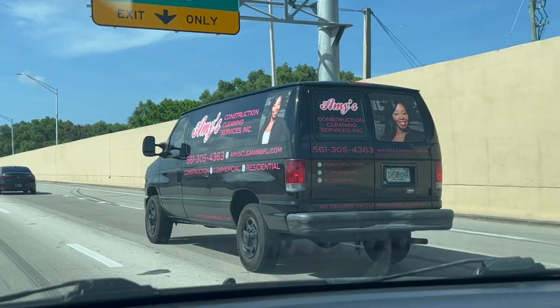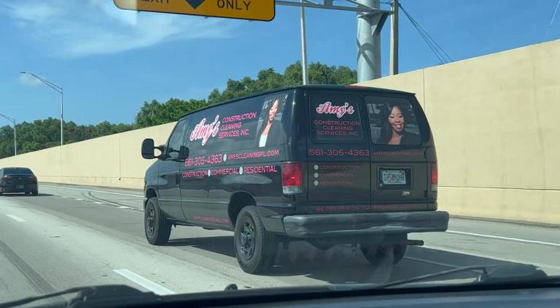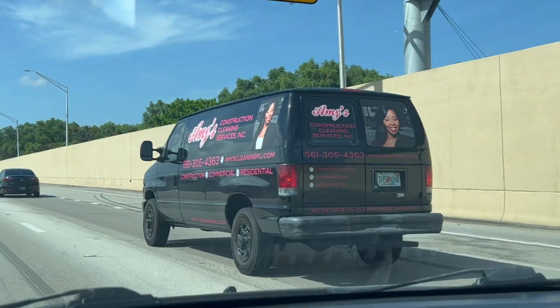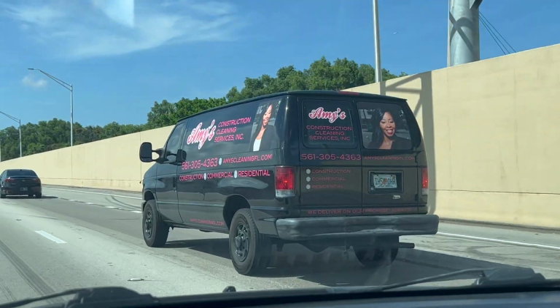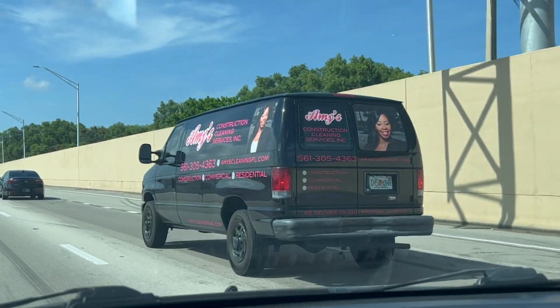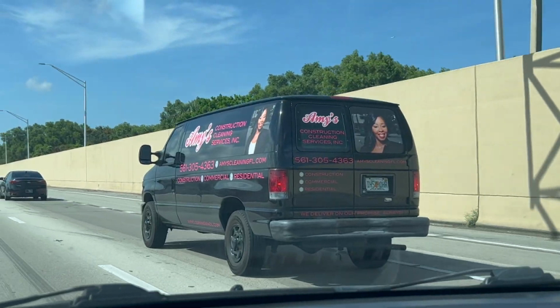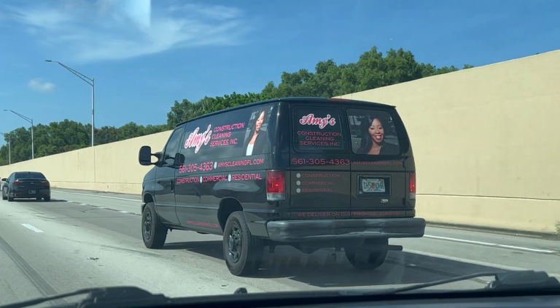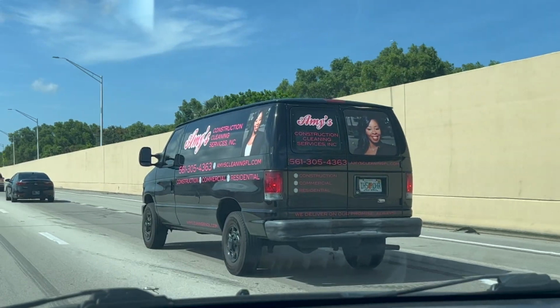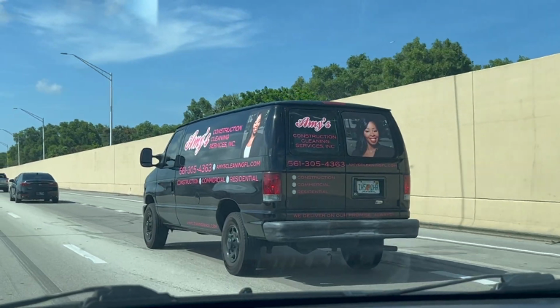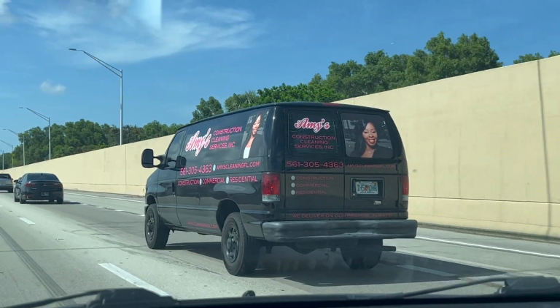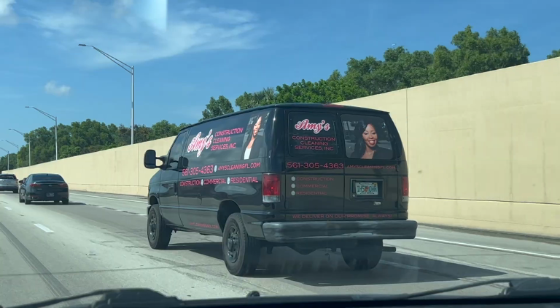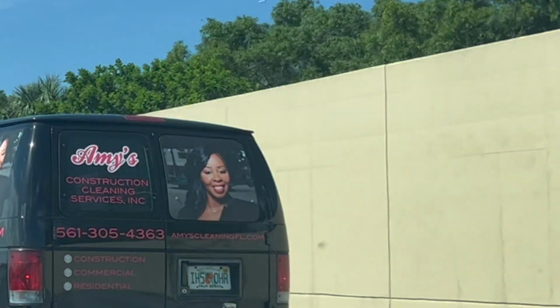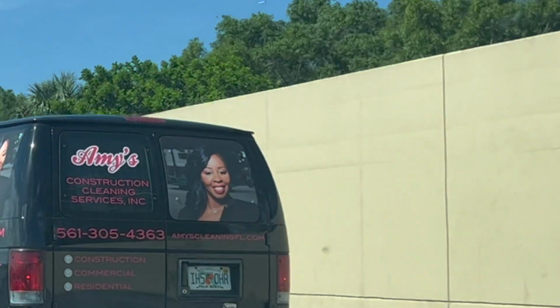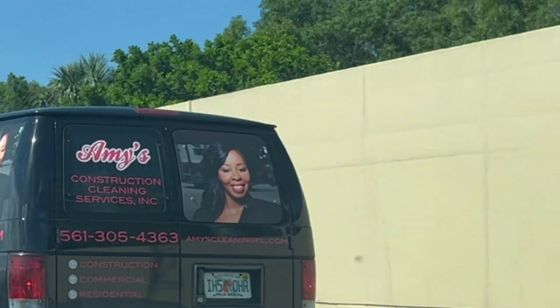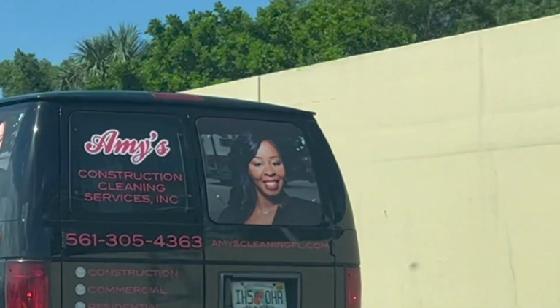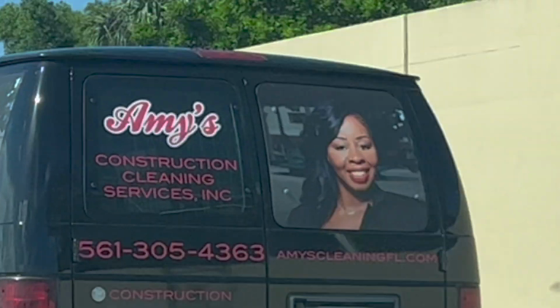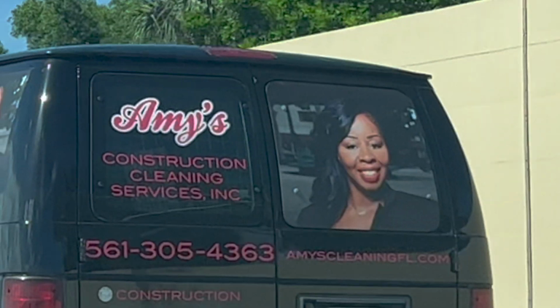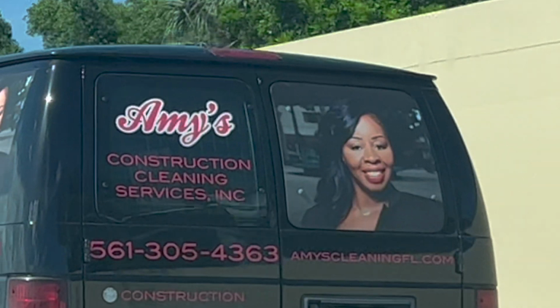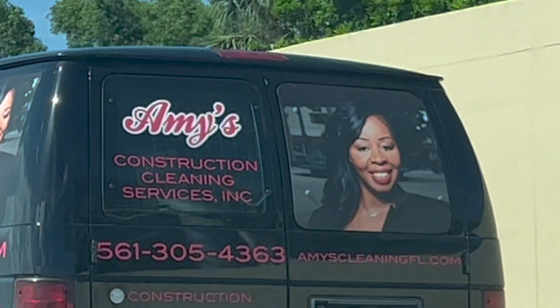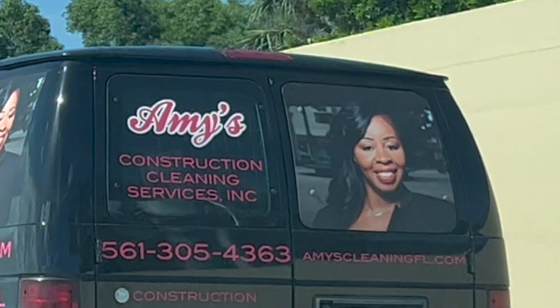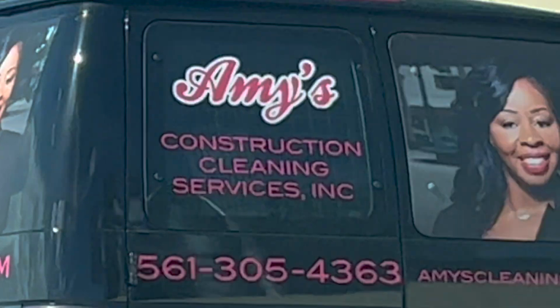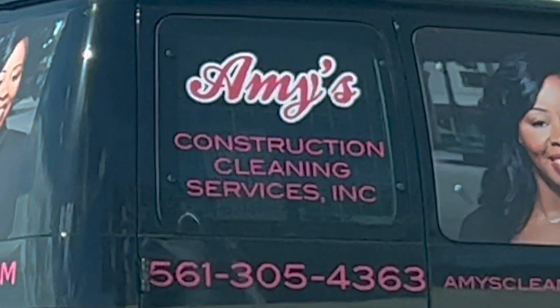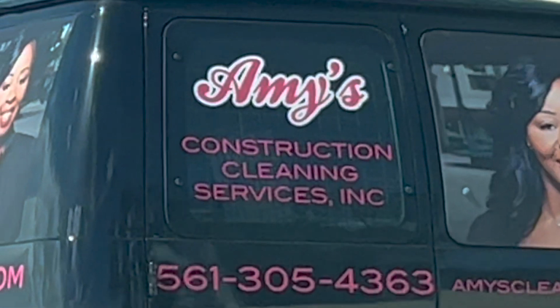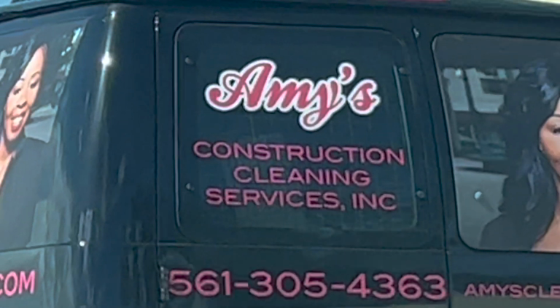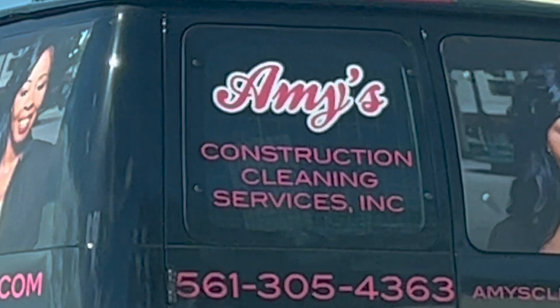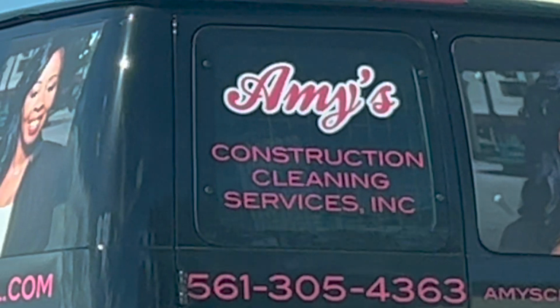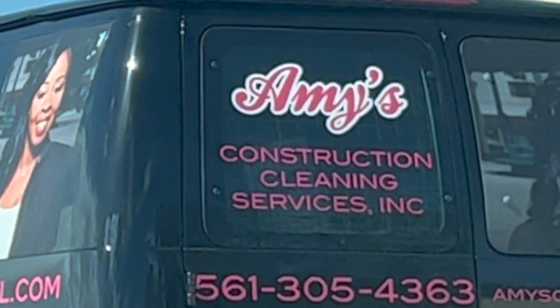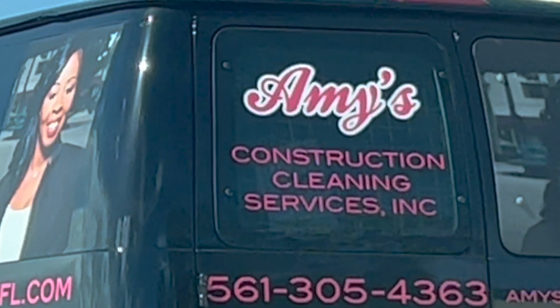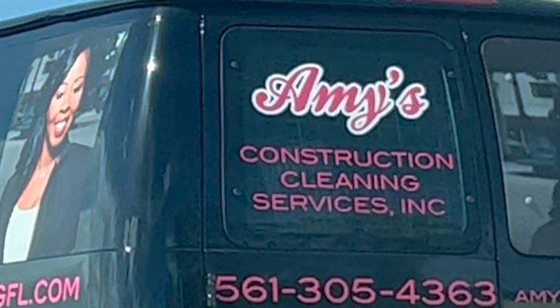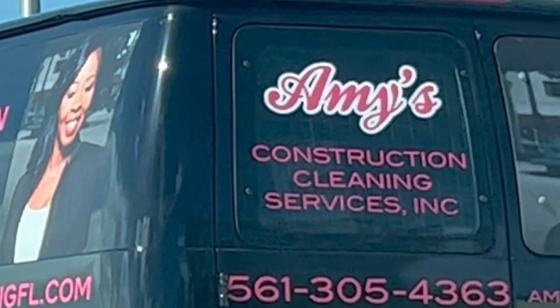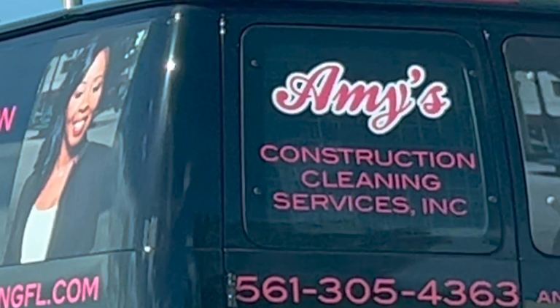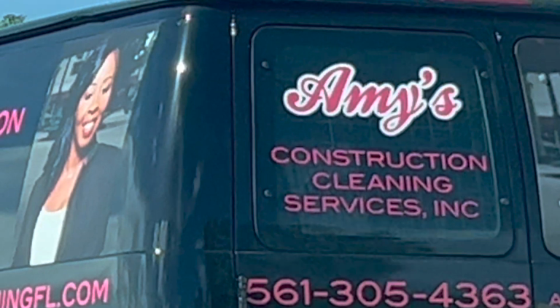In today's reverse sponsor I've chosen Amy's Construction because she looks like a nice lady.